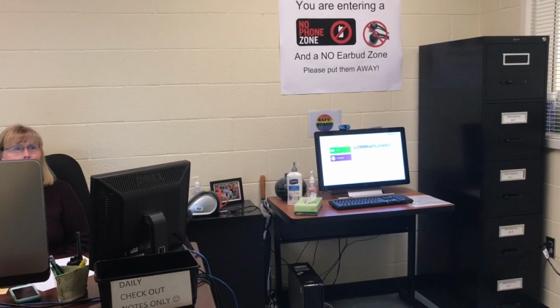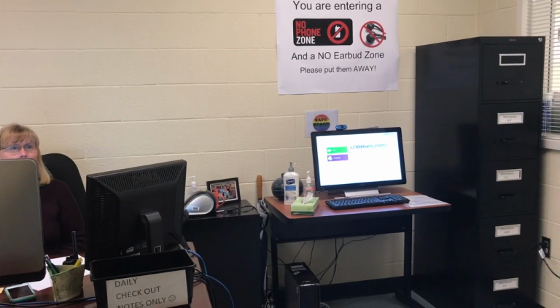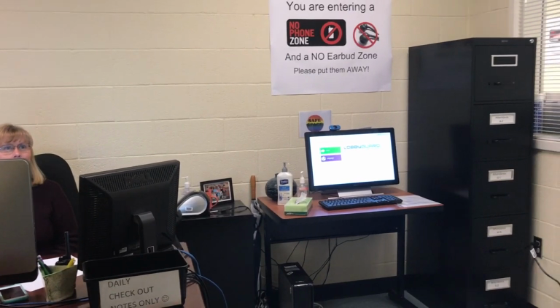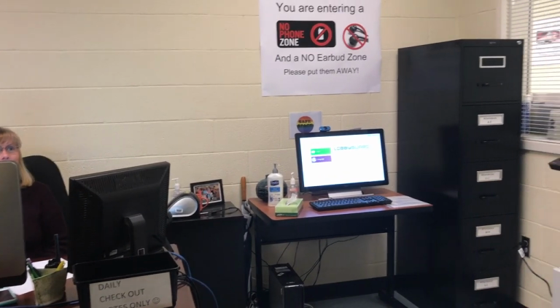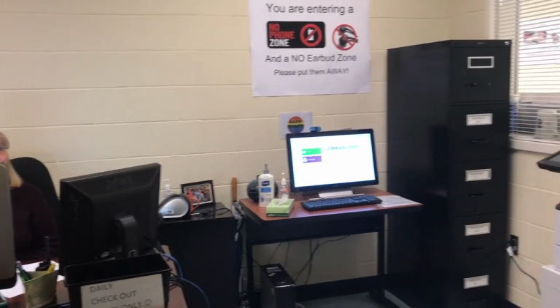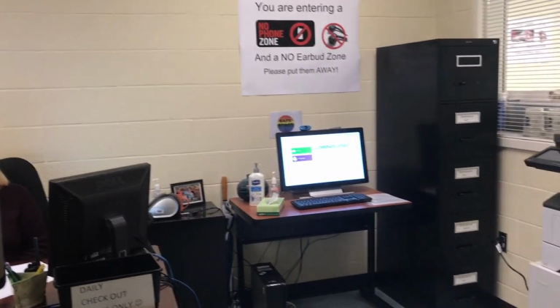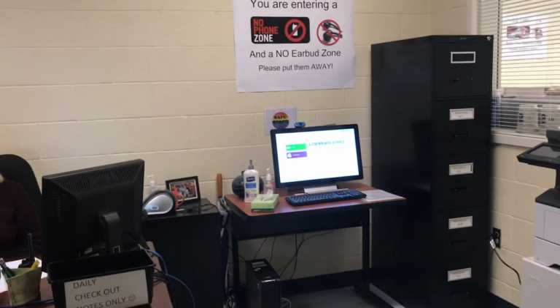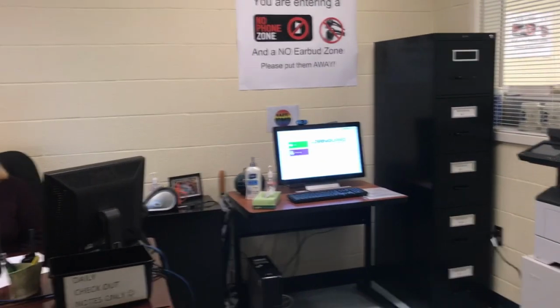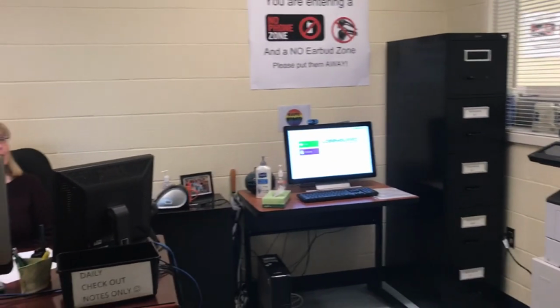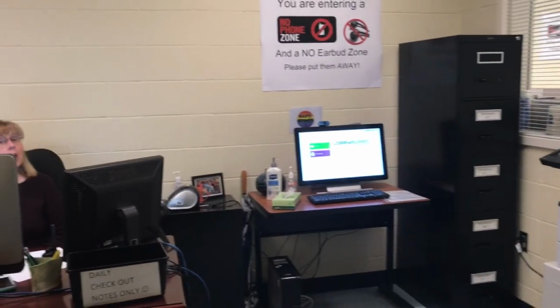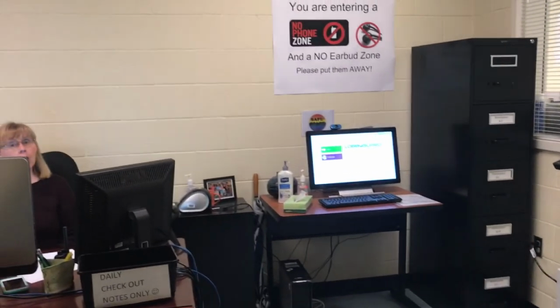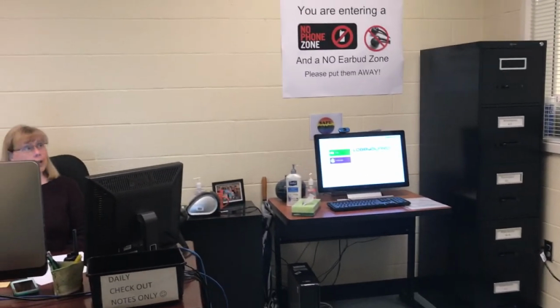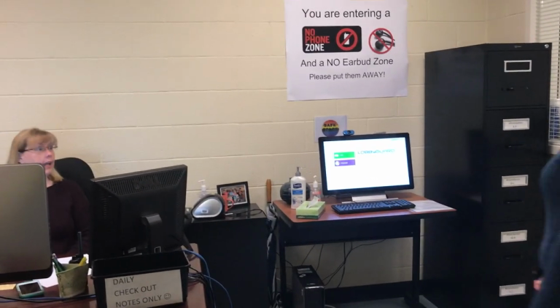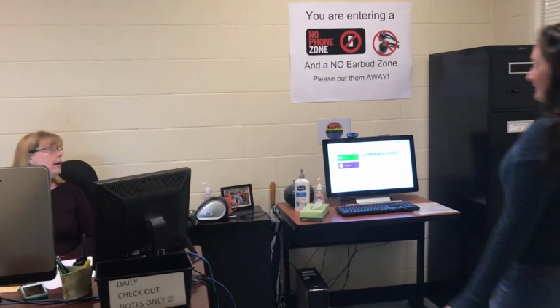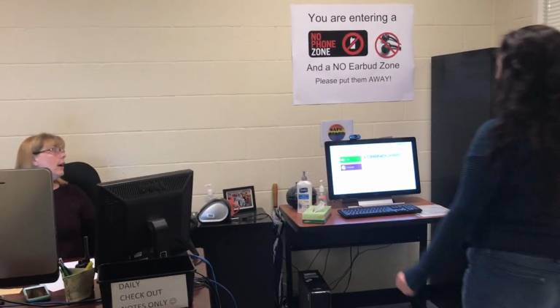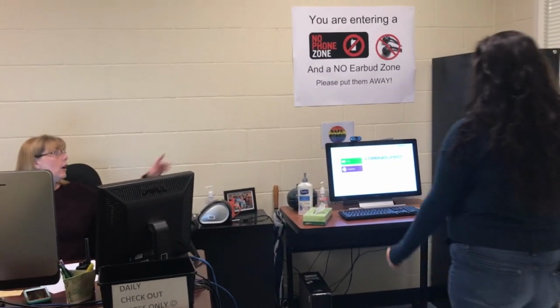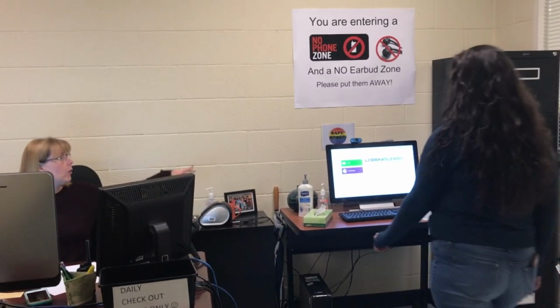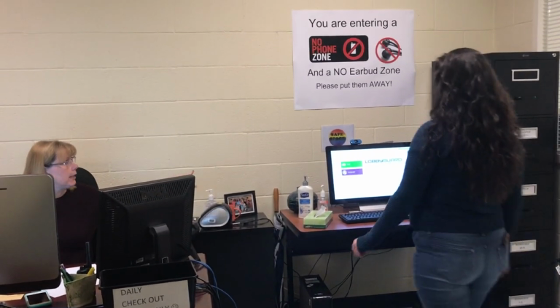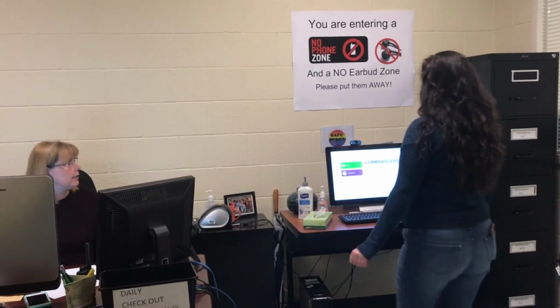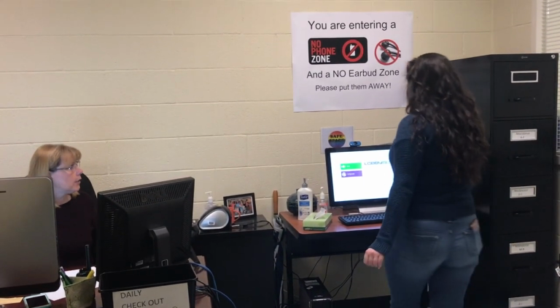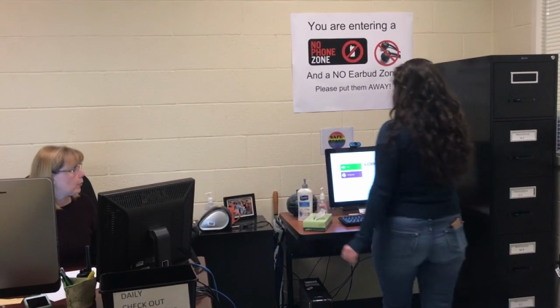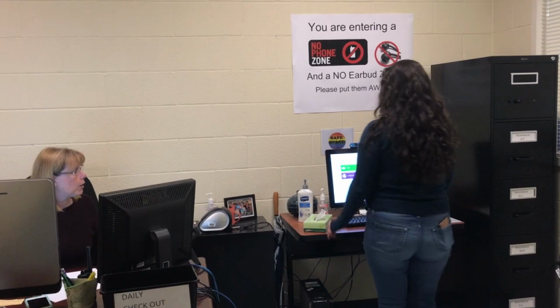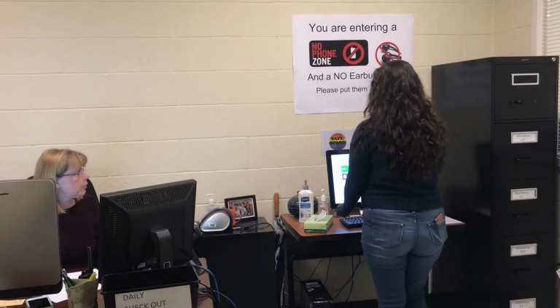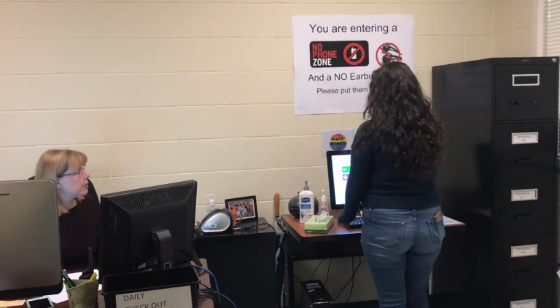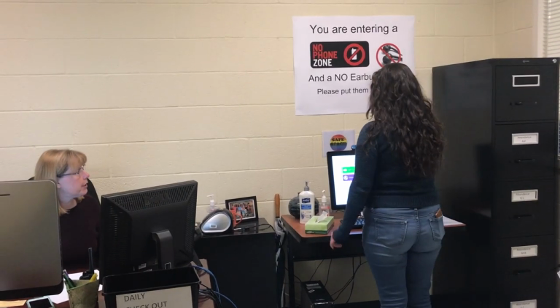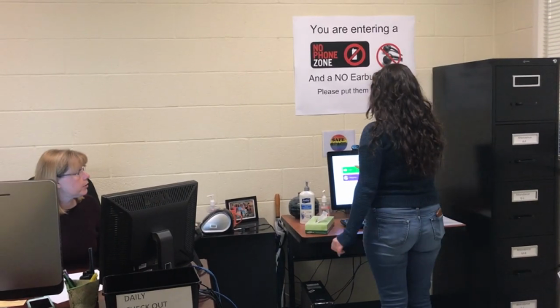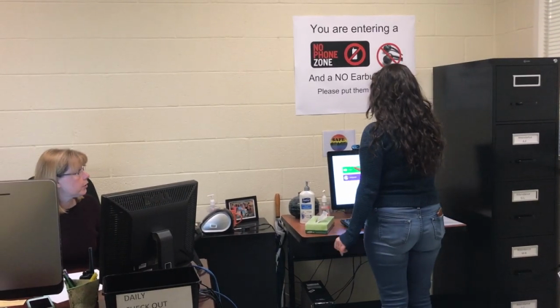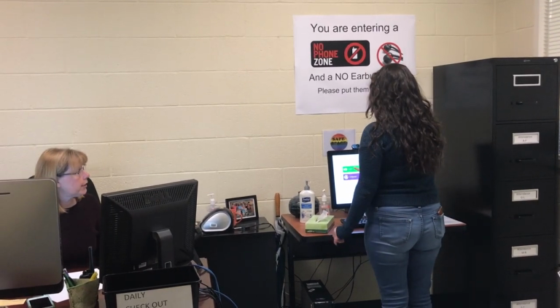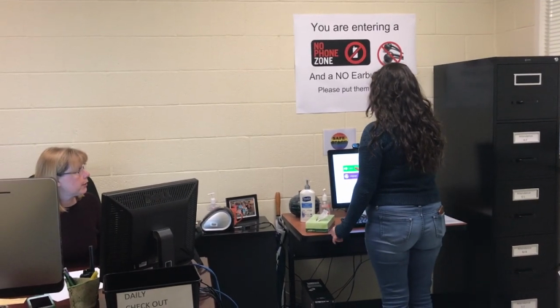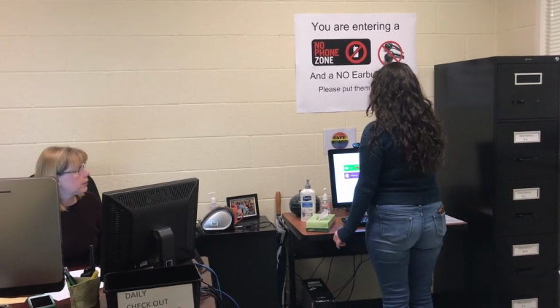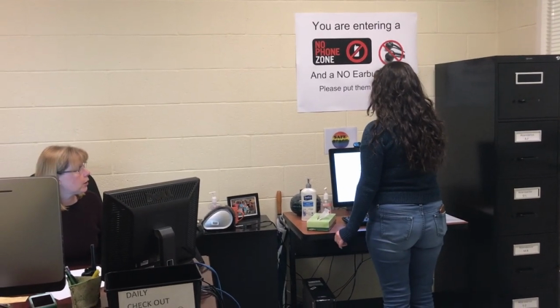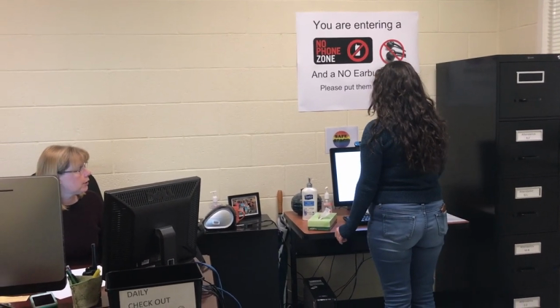Excuse me, I'm here to check out. Okay, go ahead and walk over here. It's a touch screen, so hit start.